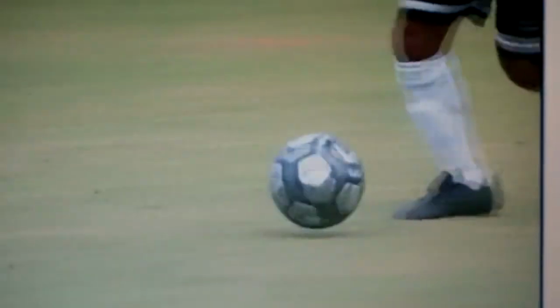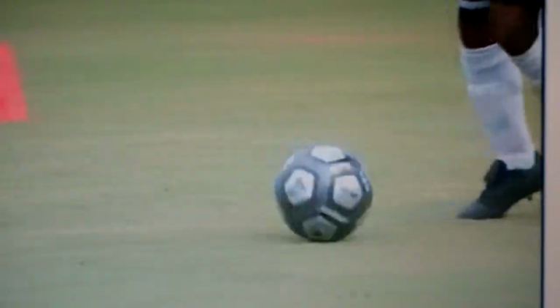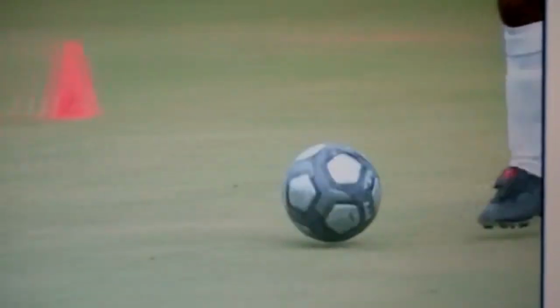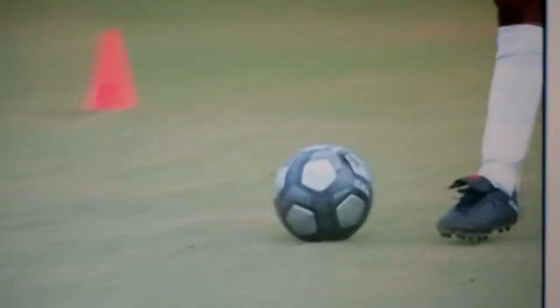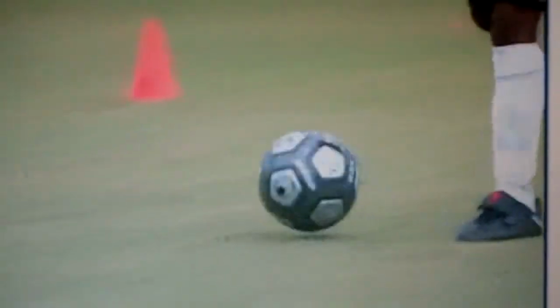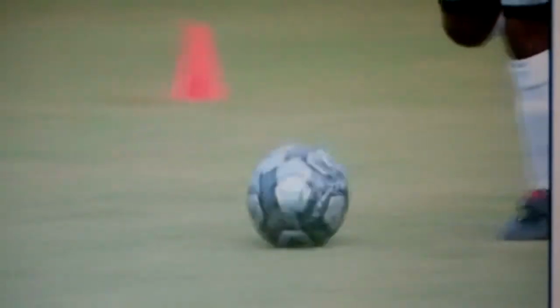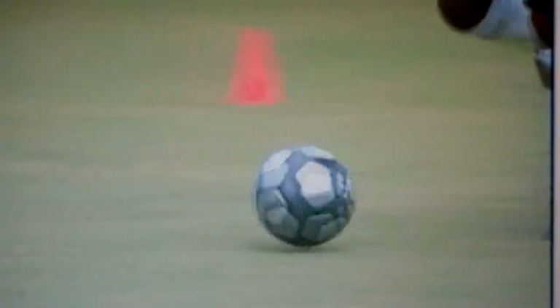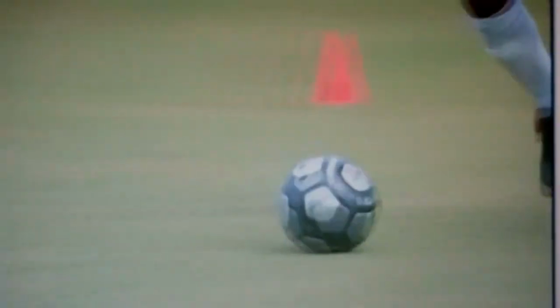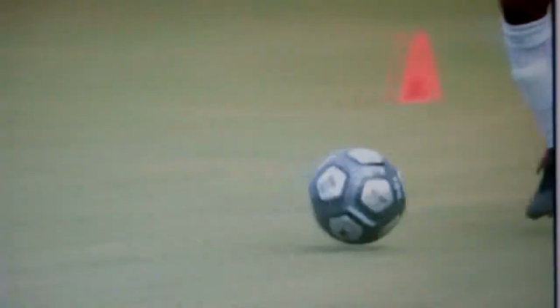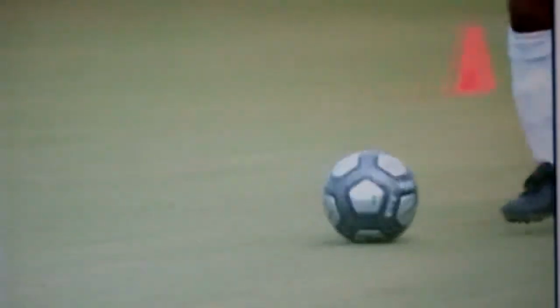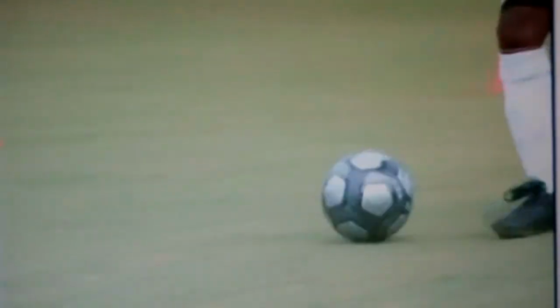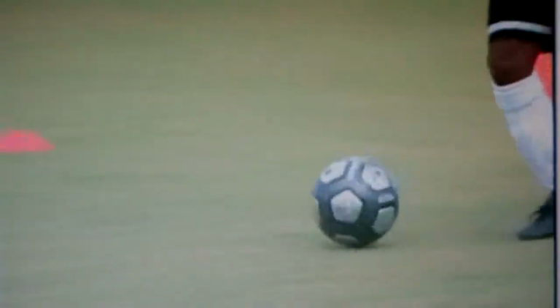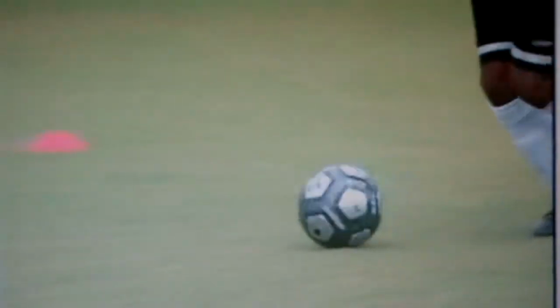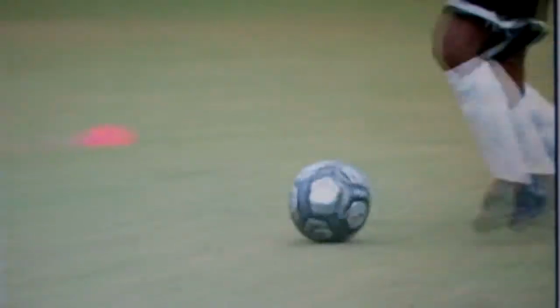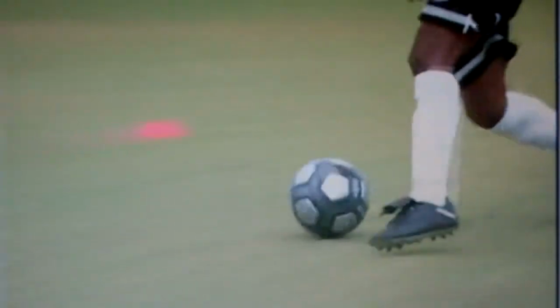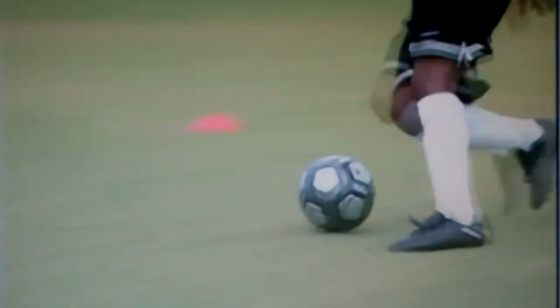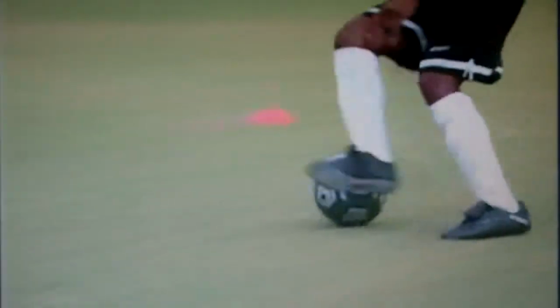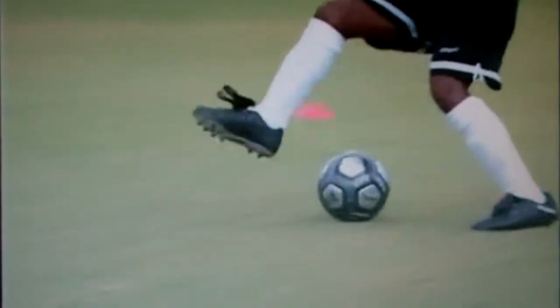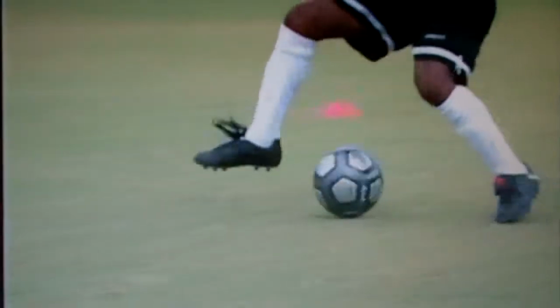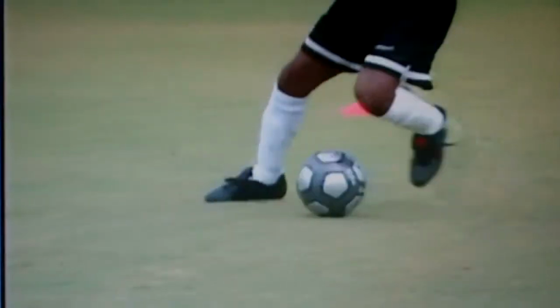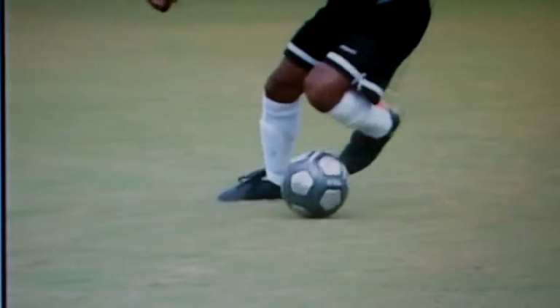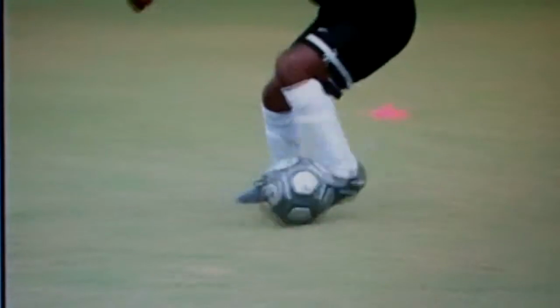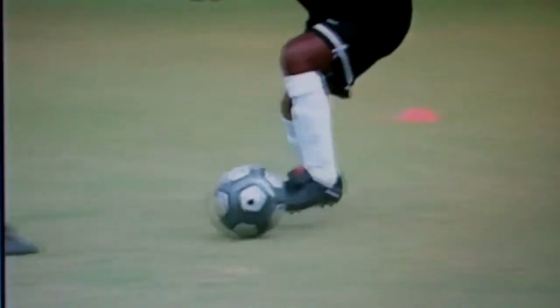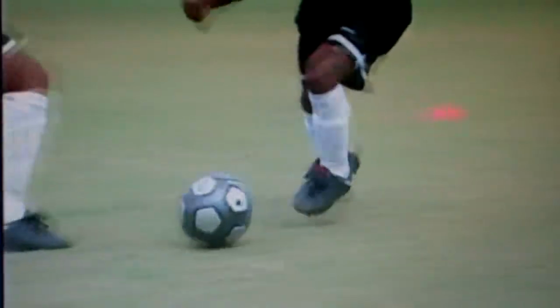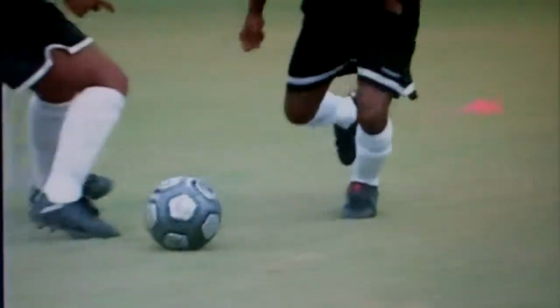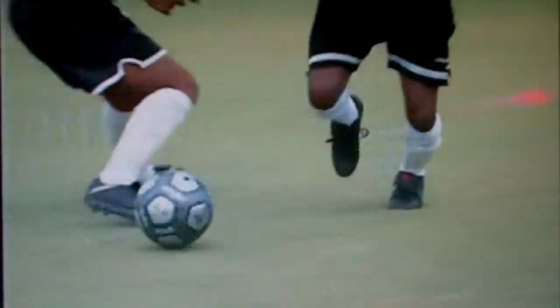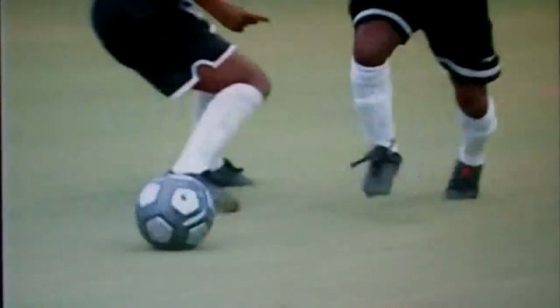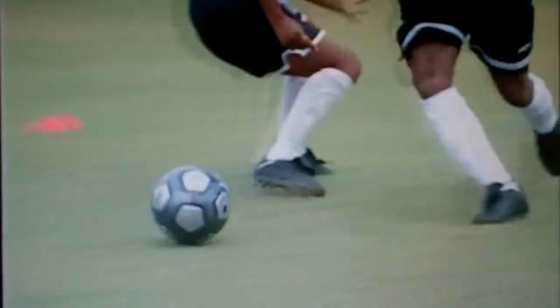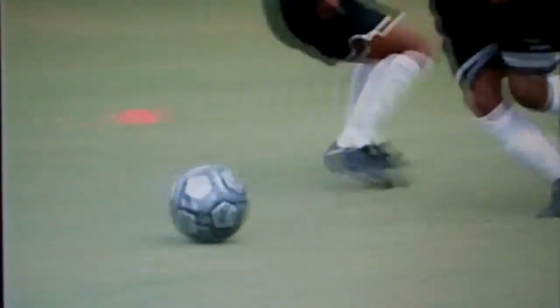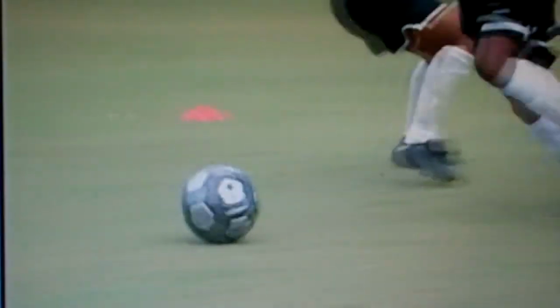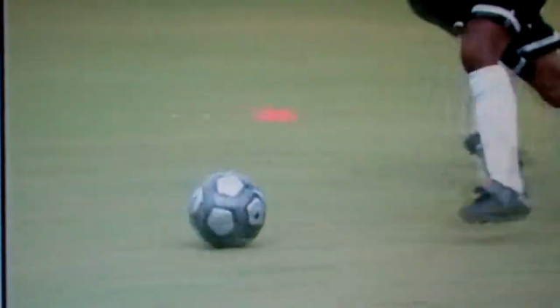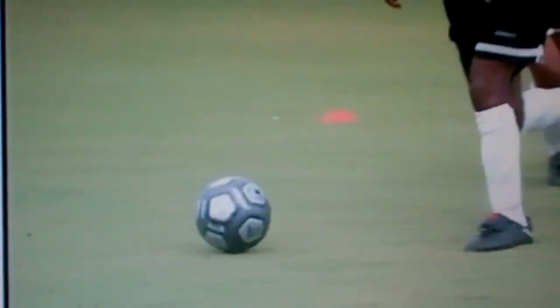Also, notice about the step-over — before you do the step-over, the ball must be in front of you. If the ball is too far behind, it will get caught up between your feet.